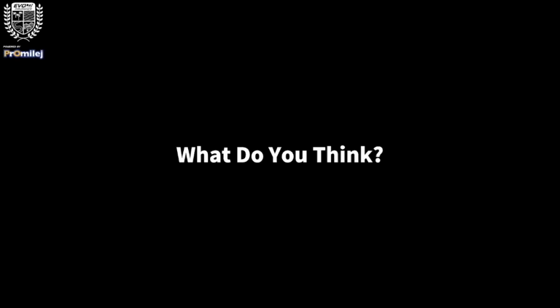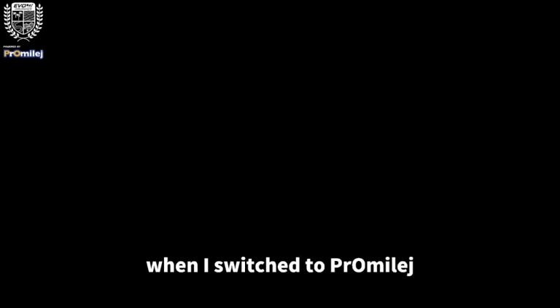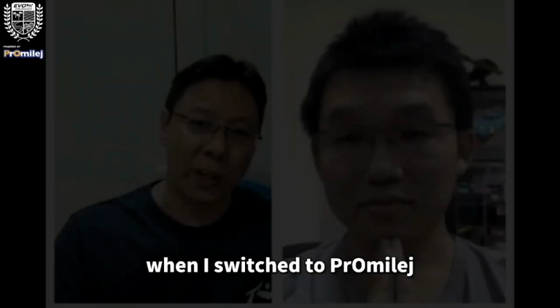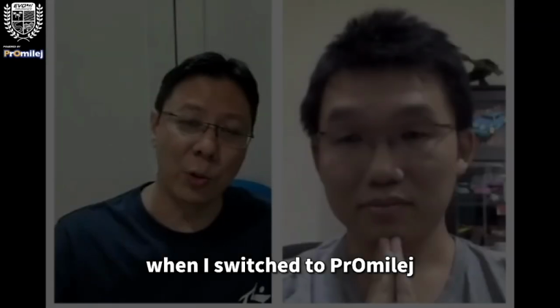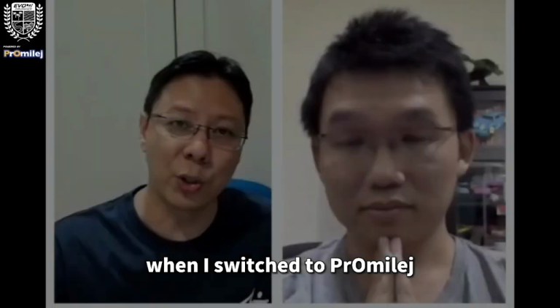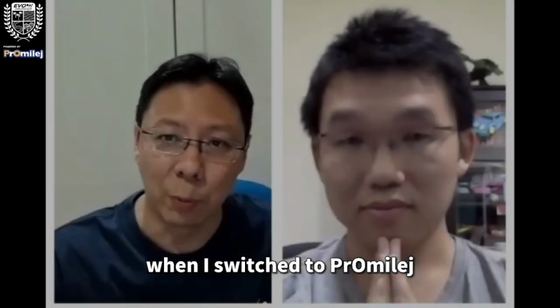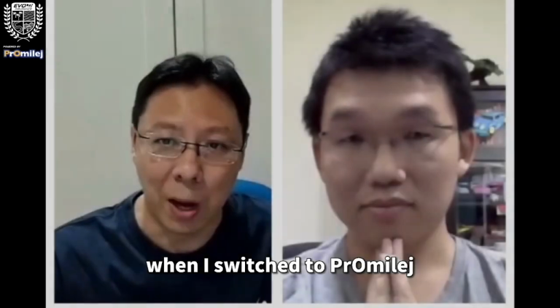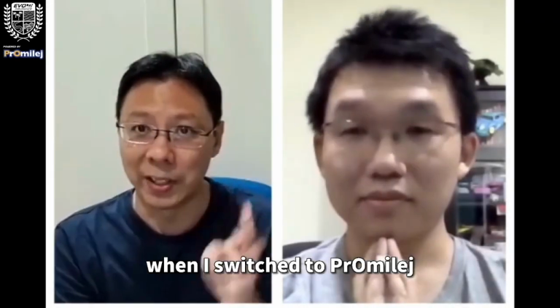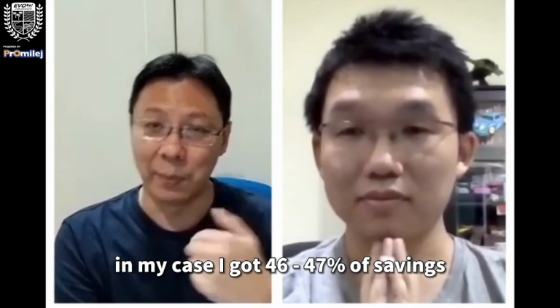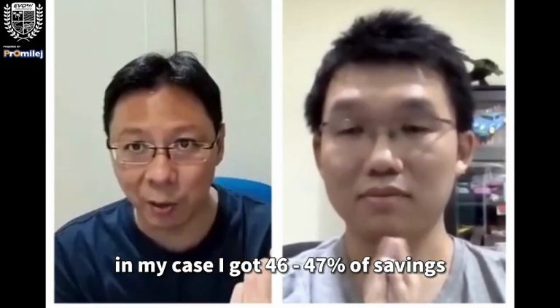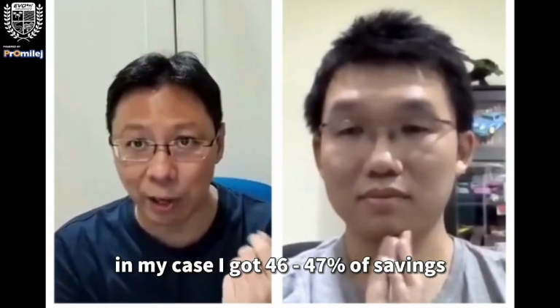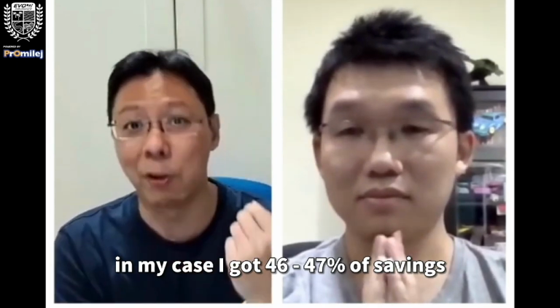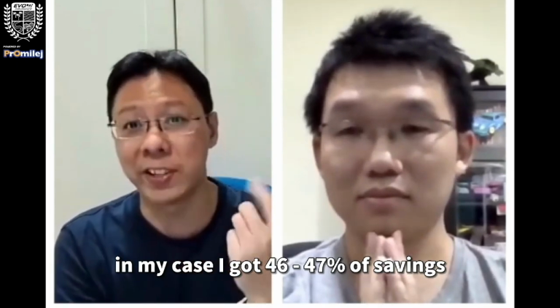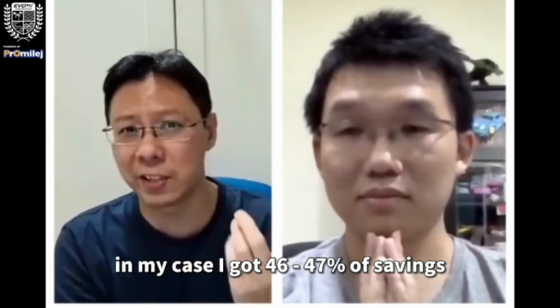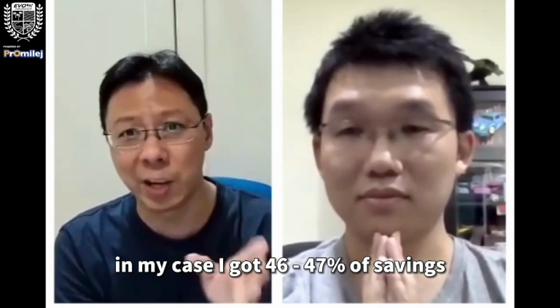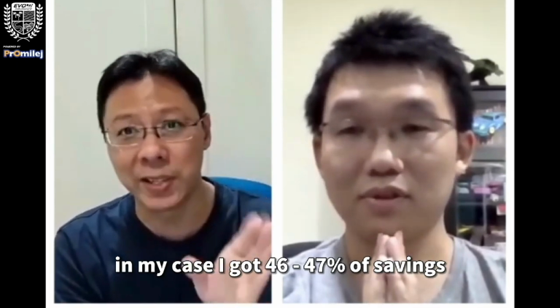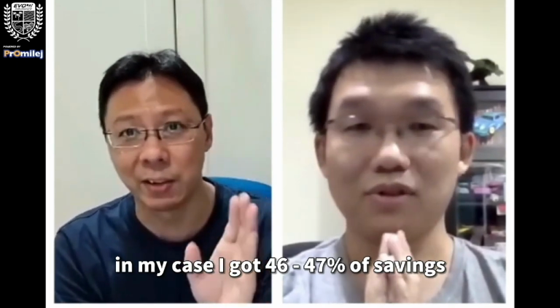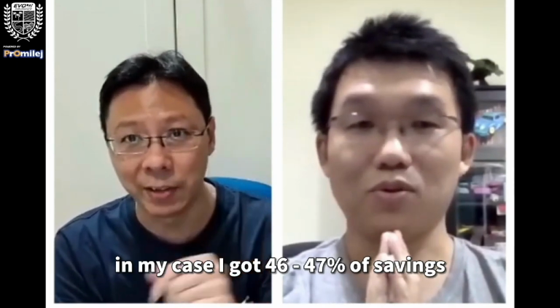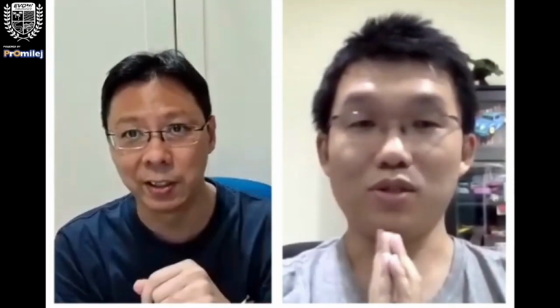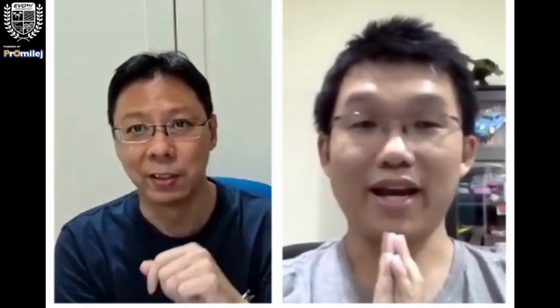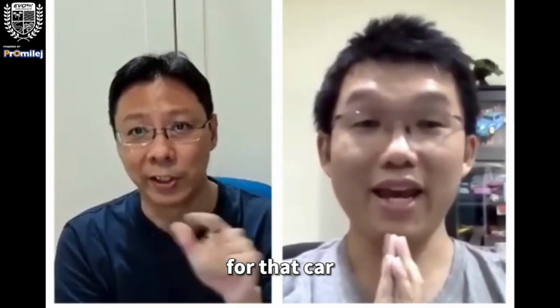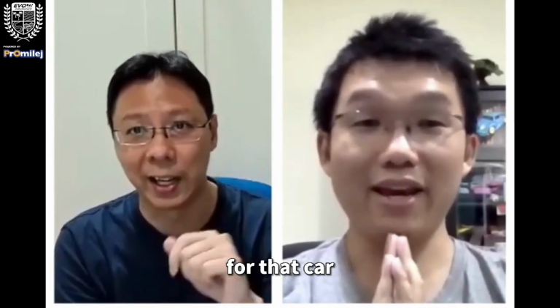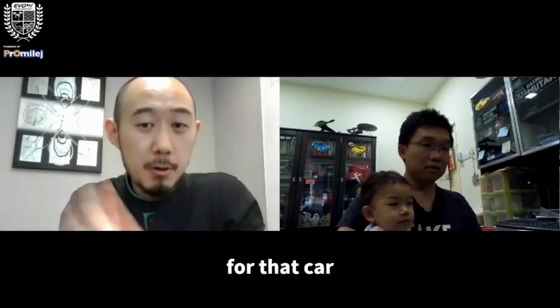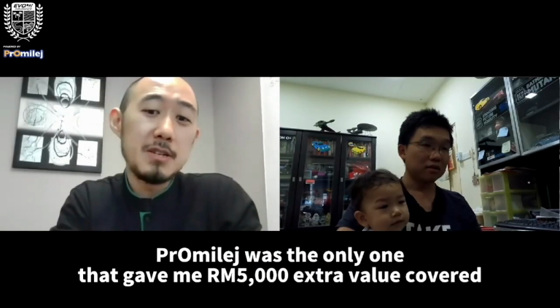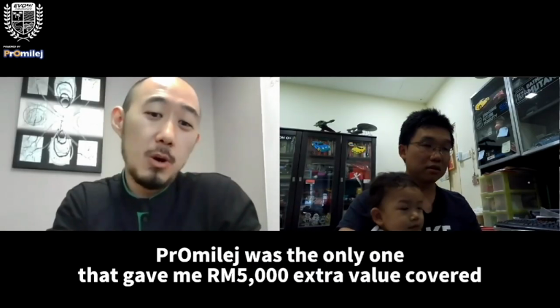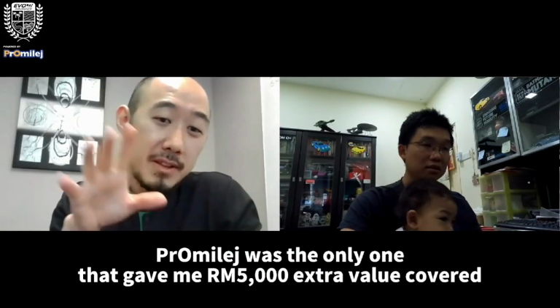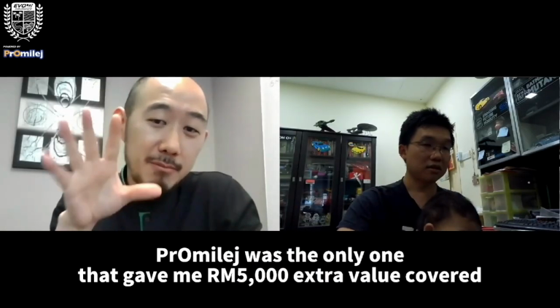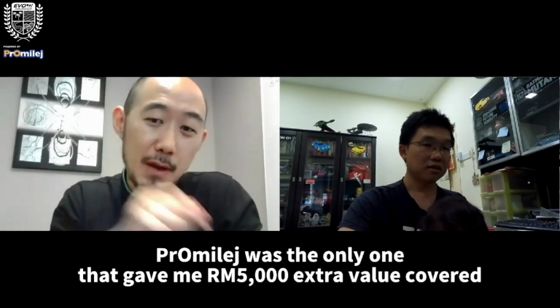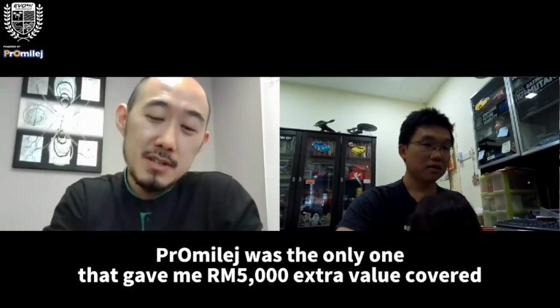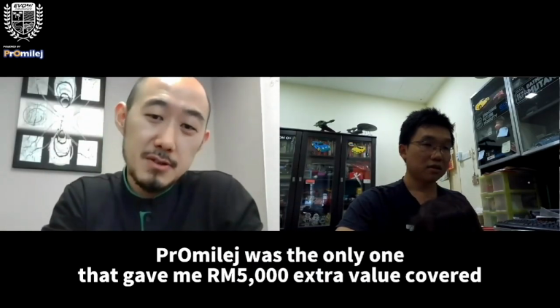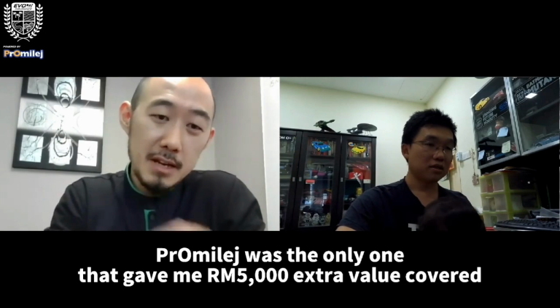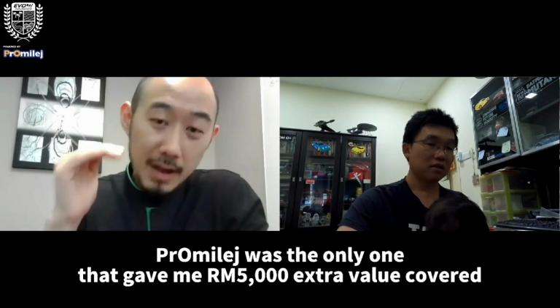When I switched to Pro Mileage, in my case I got 46-47% savings for that car. Pro Mileage was the only one that gave me 5,000 extra value to cover, yet still cheaper.